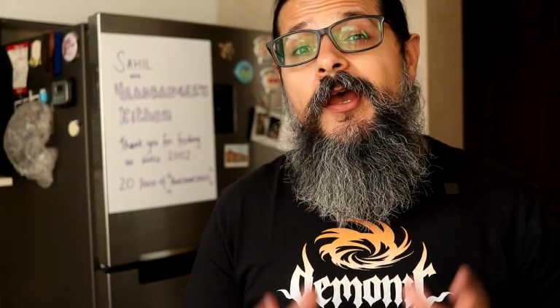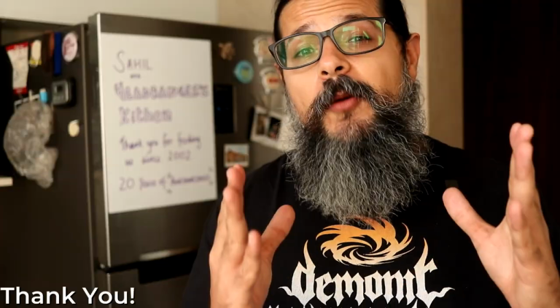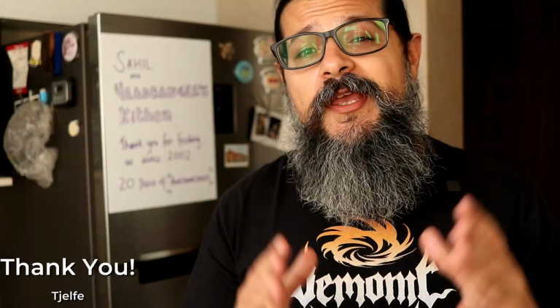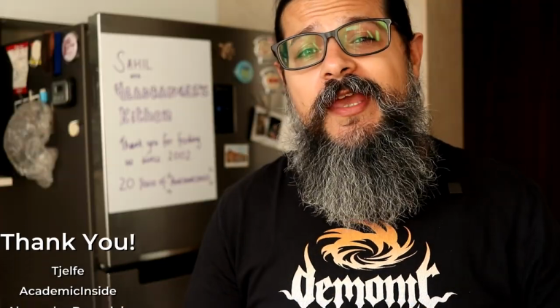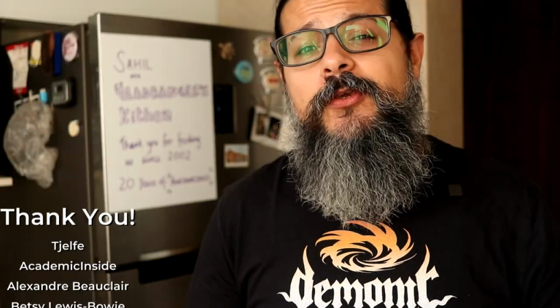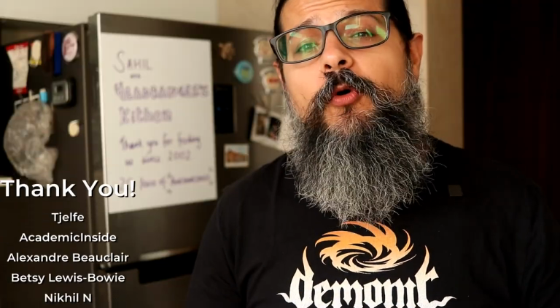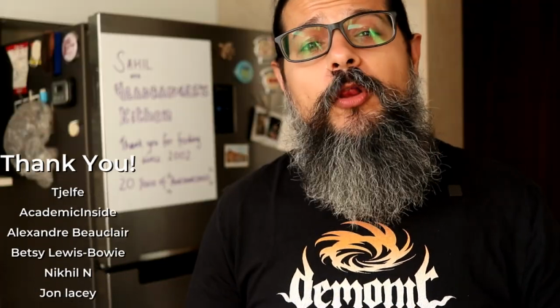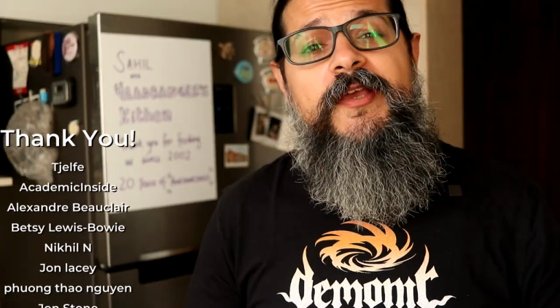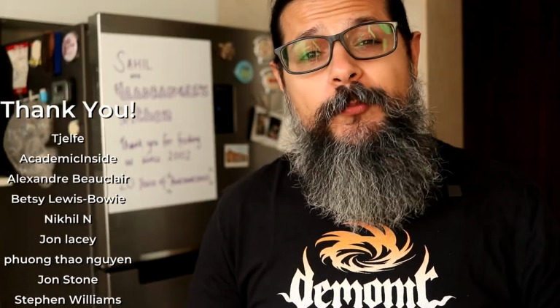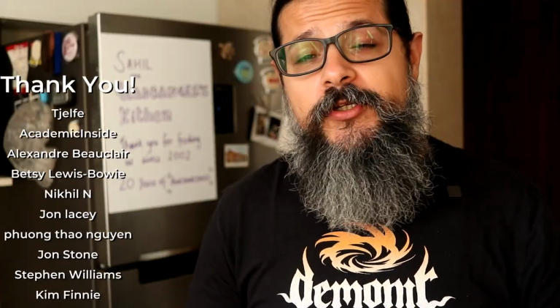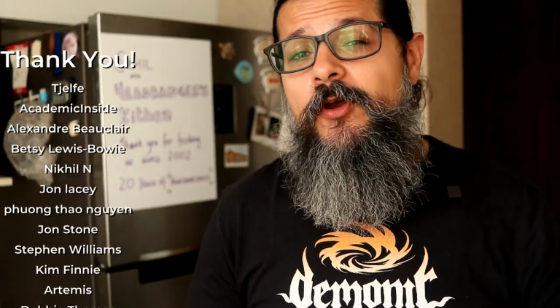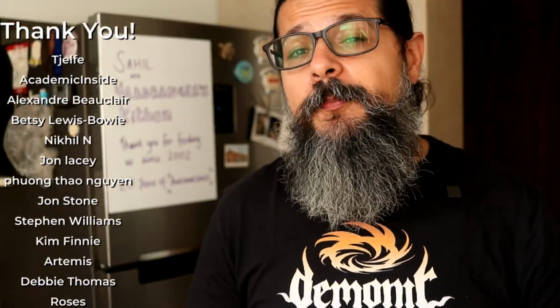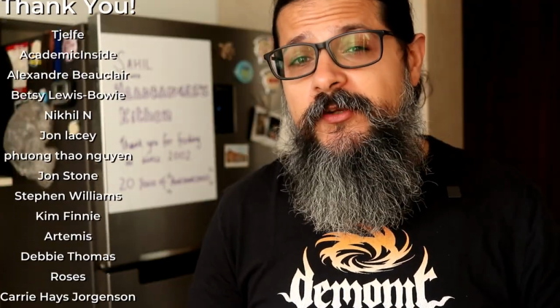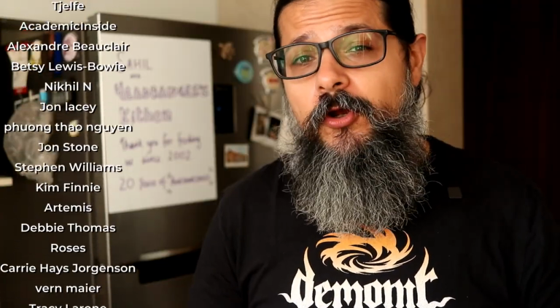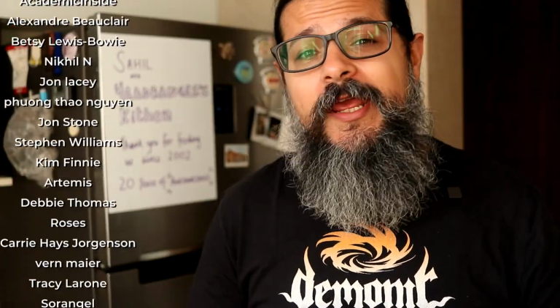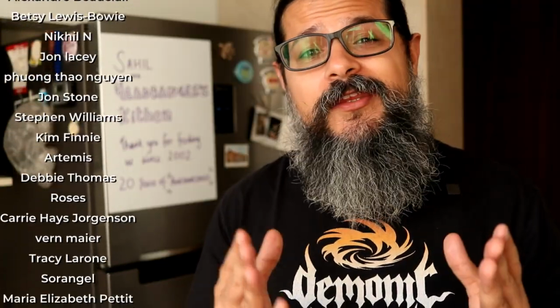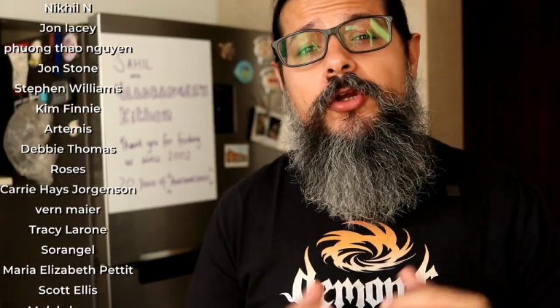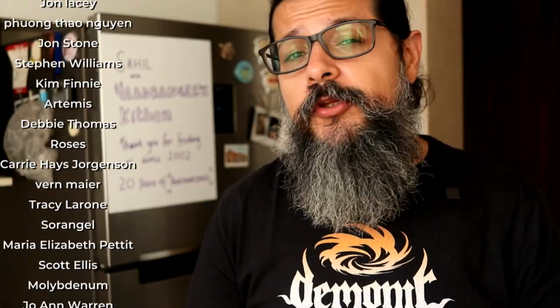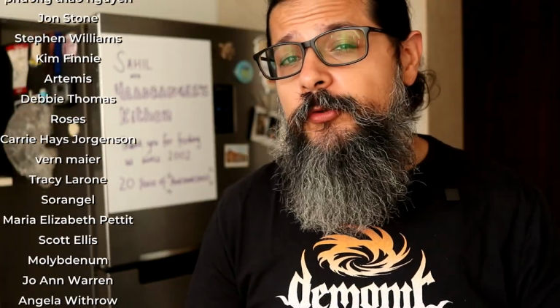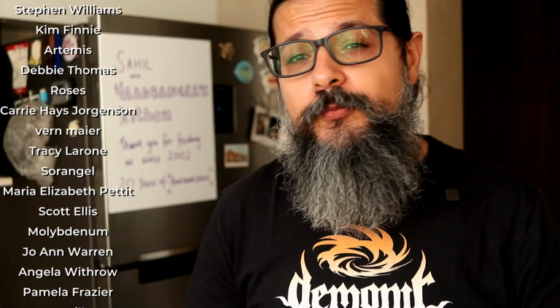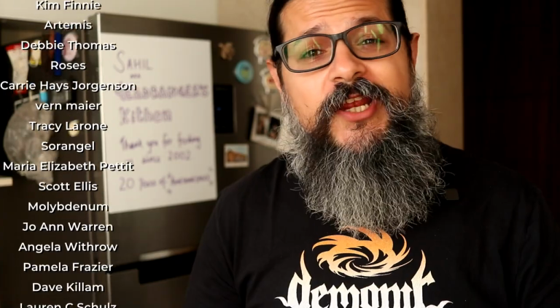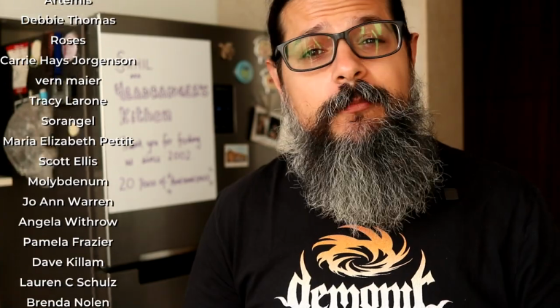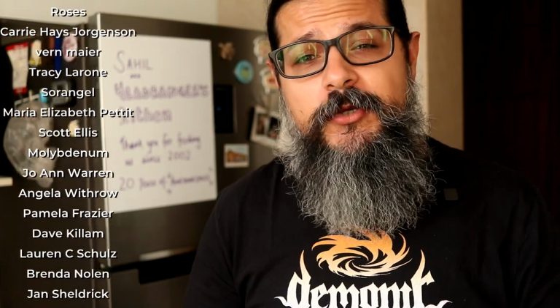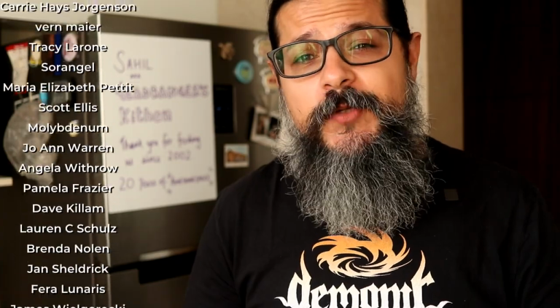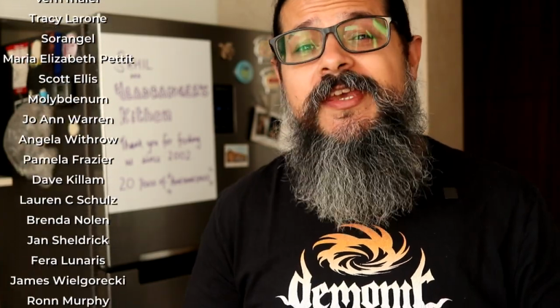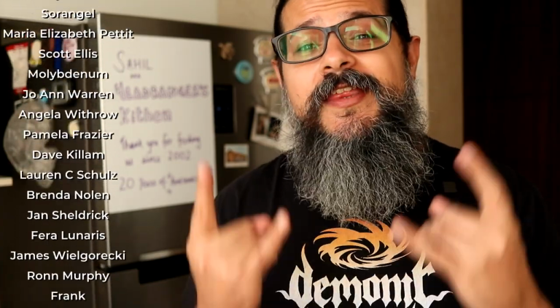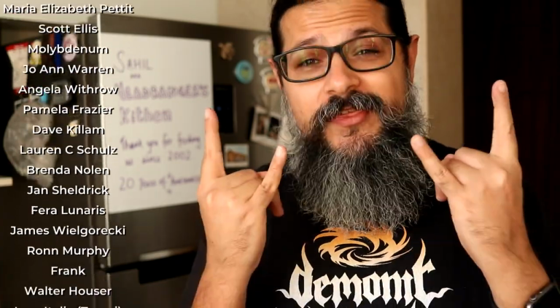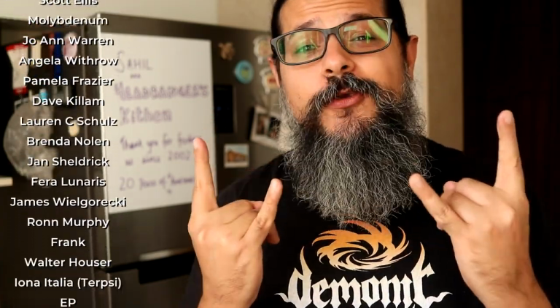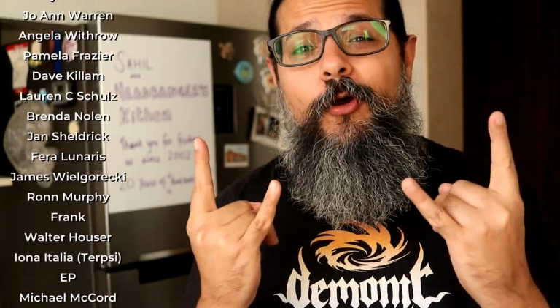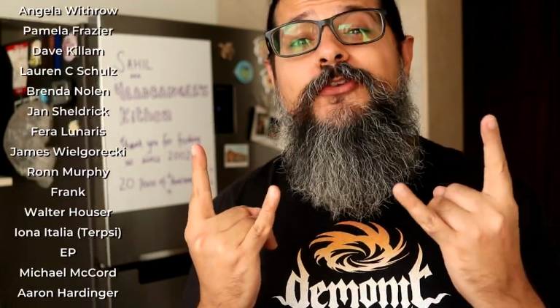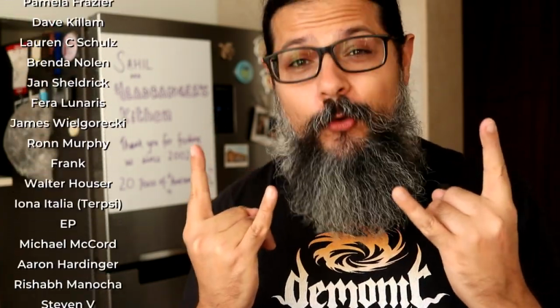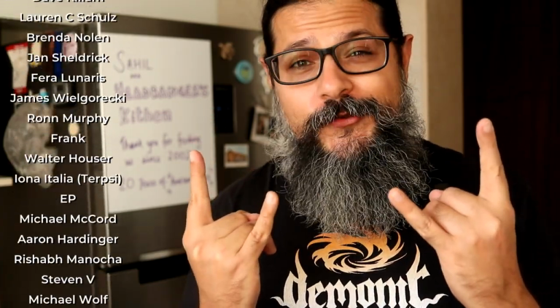A big thank you to all my supporters on Patreon and here on the YouTube channel memberships. Thank you all so much.